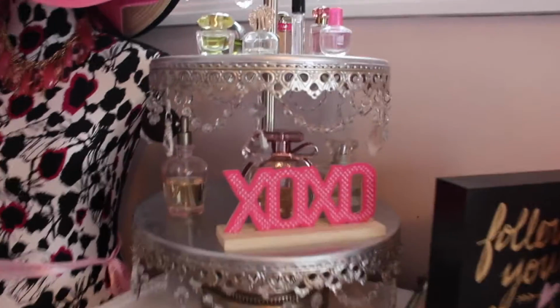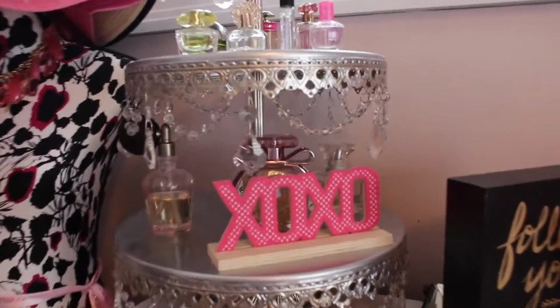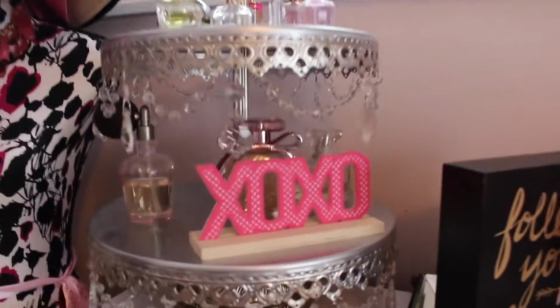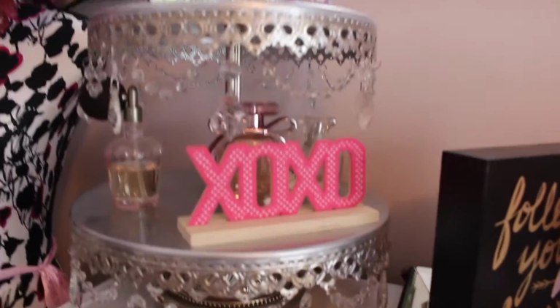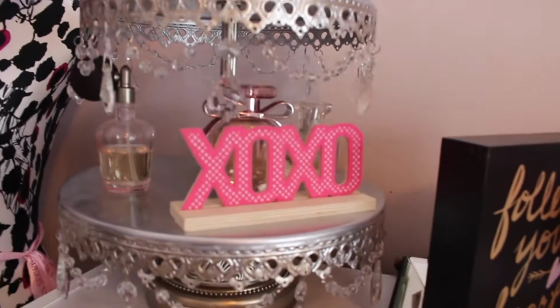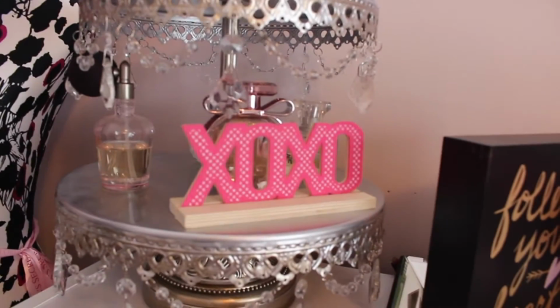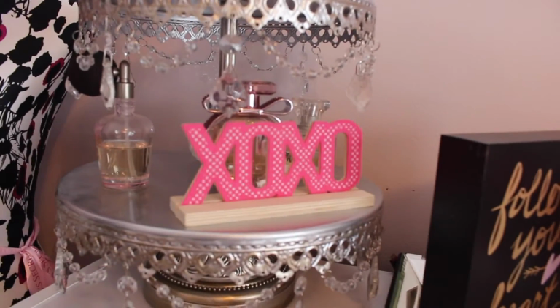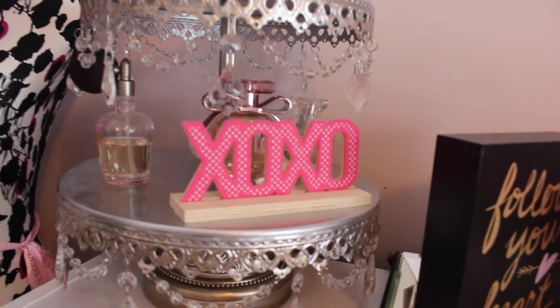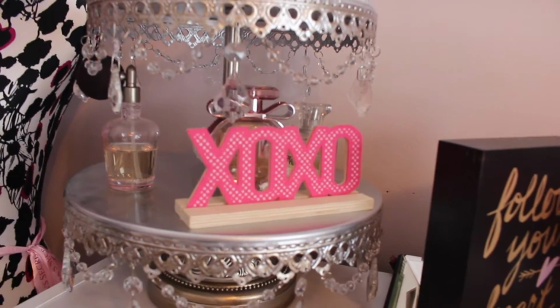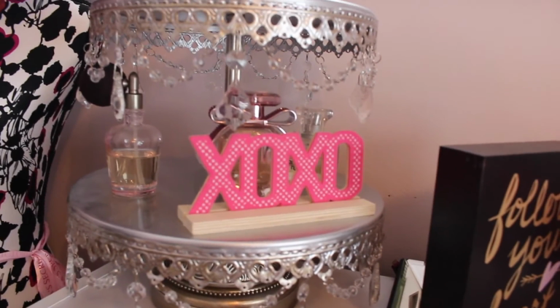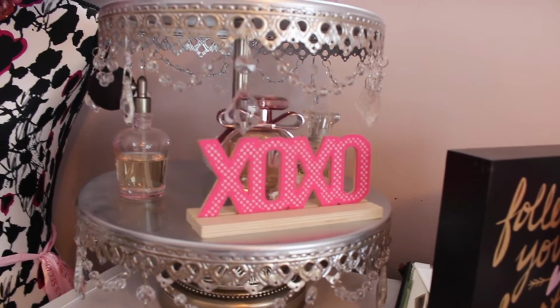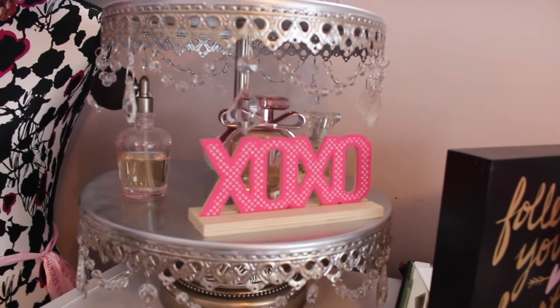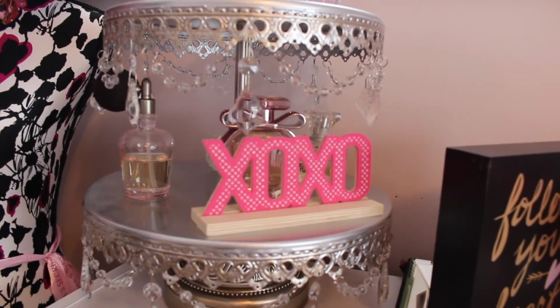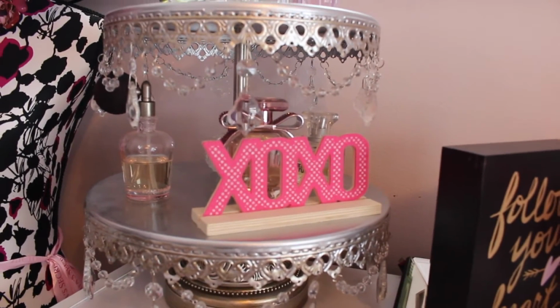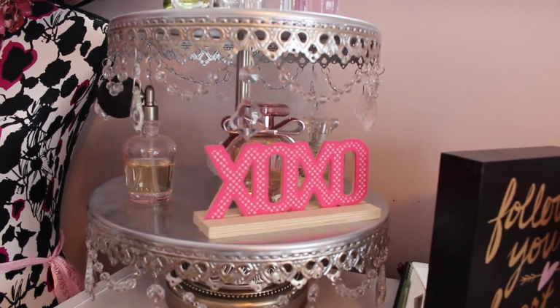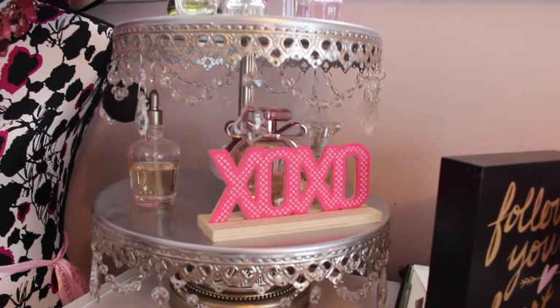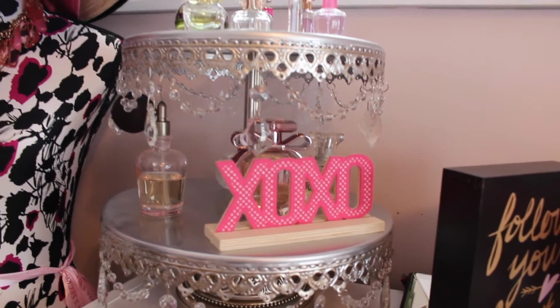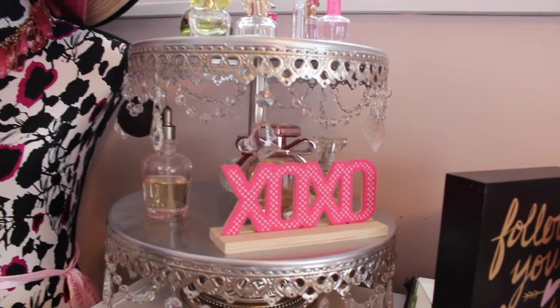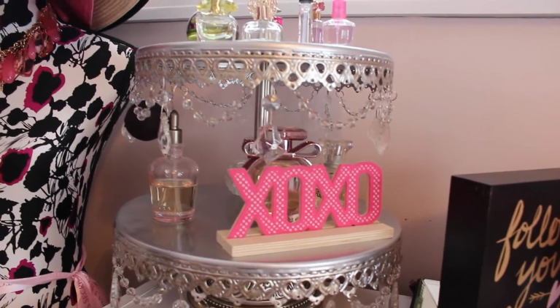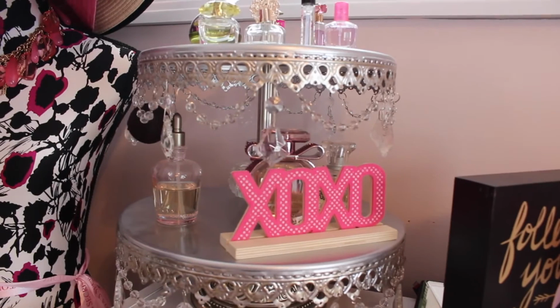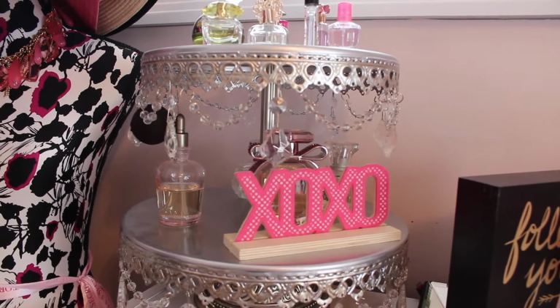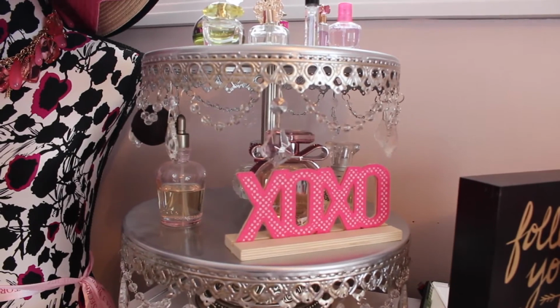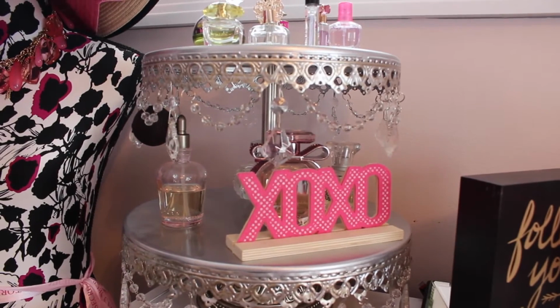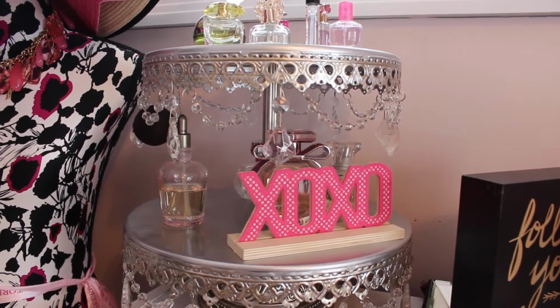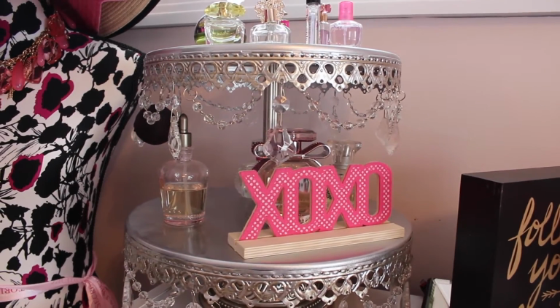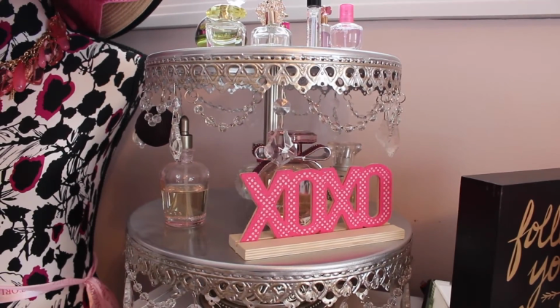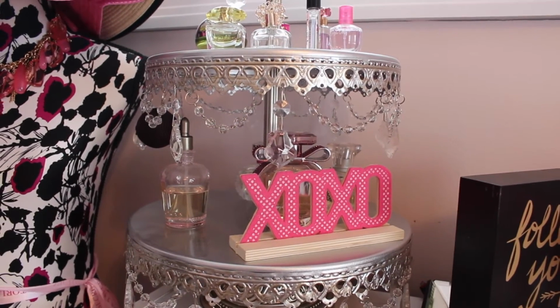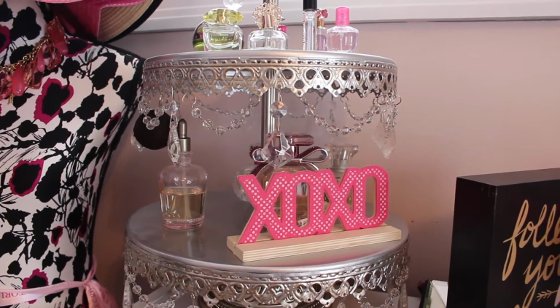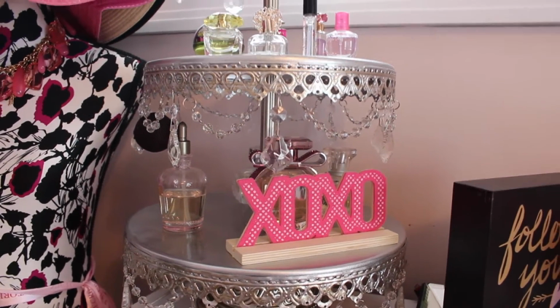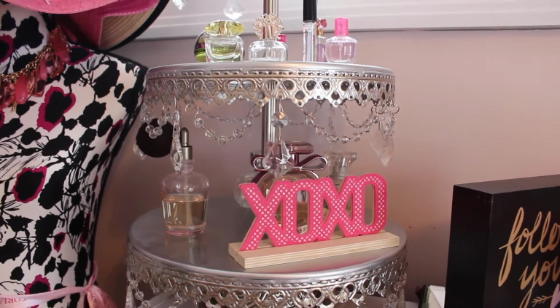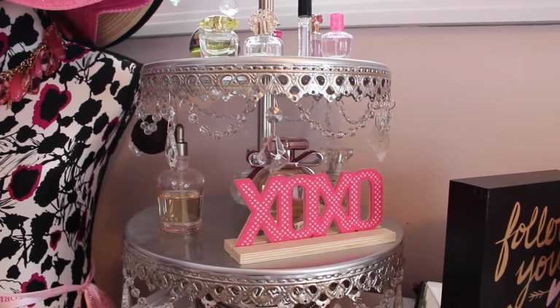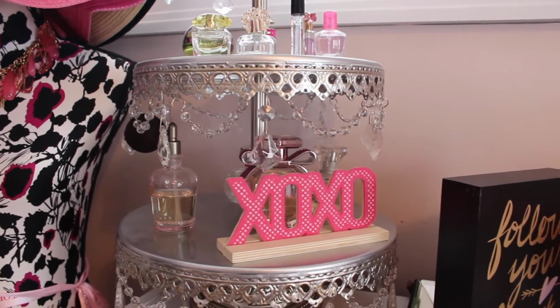And then the little XO sign — I did get that at Target, it was probably two Valentine's Days ago, maybe three.